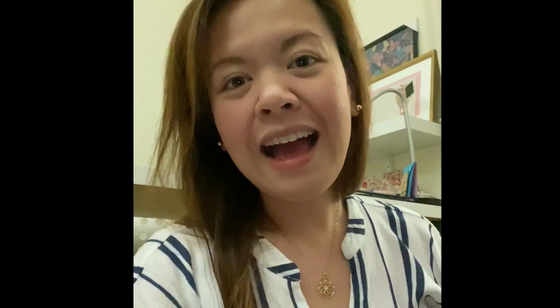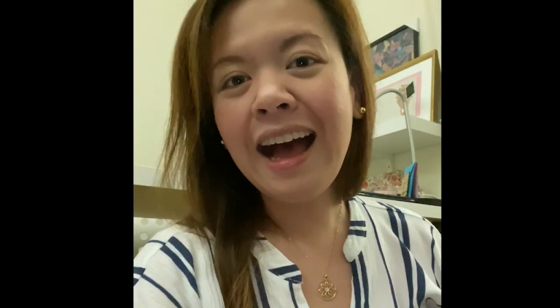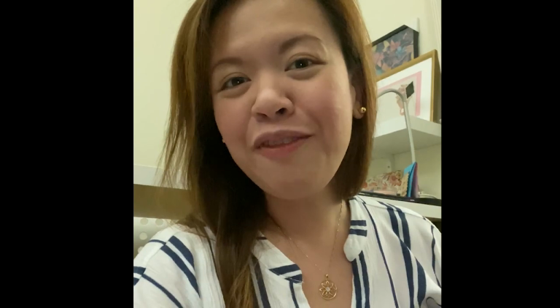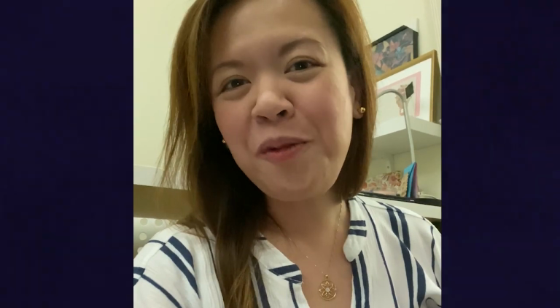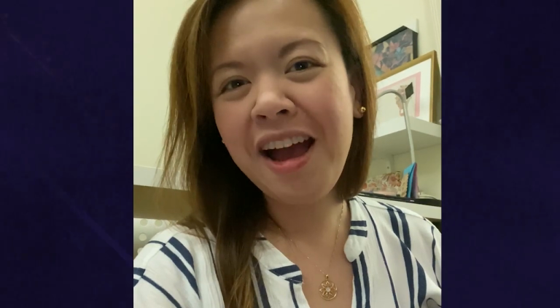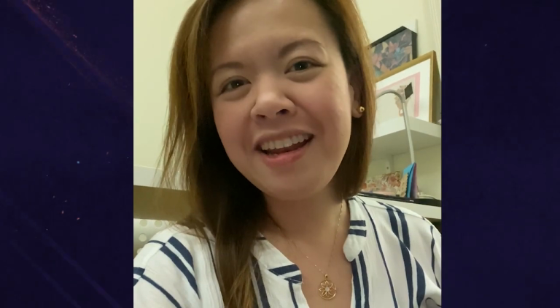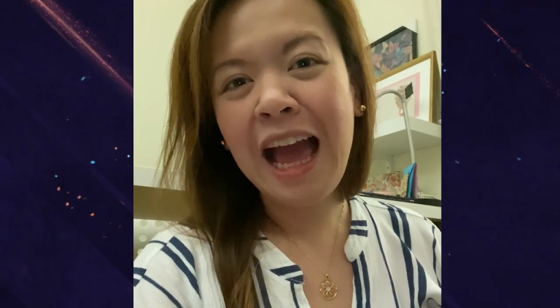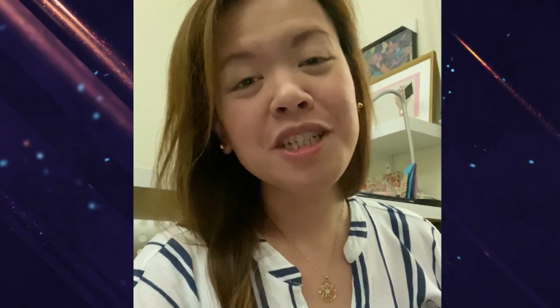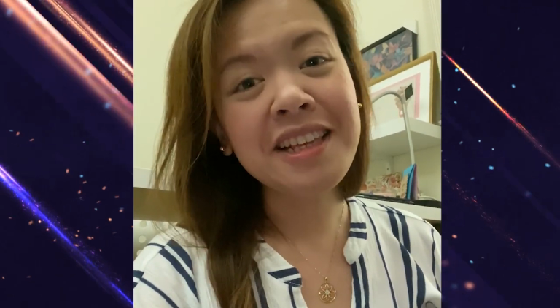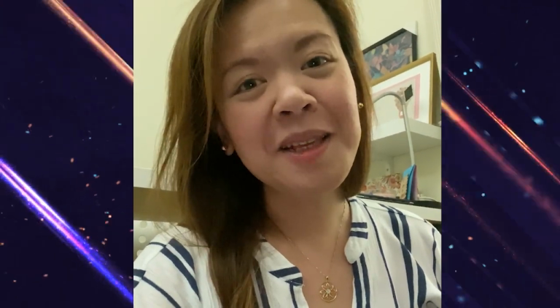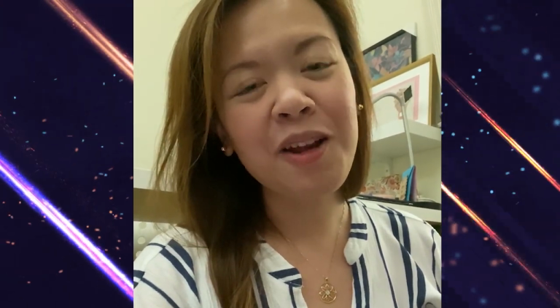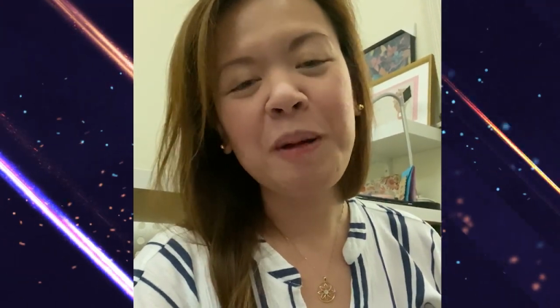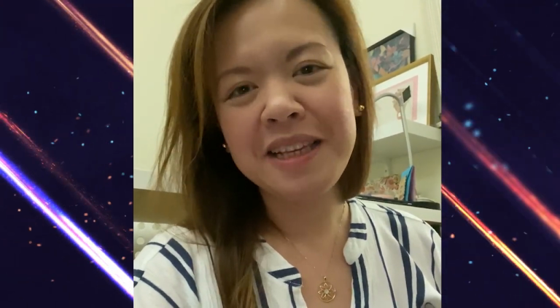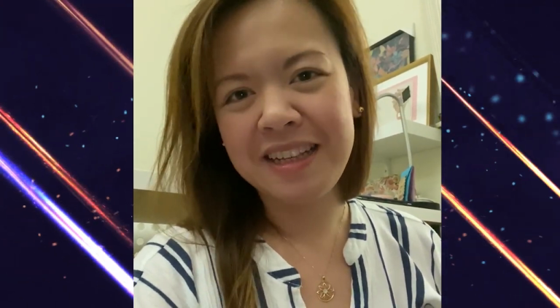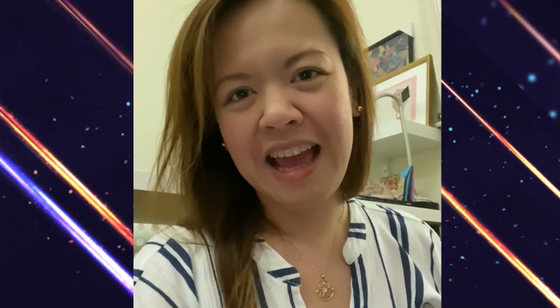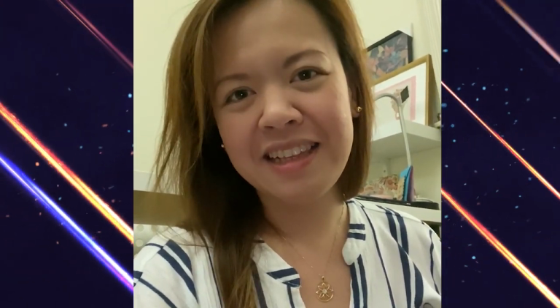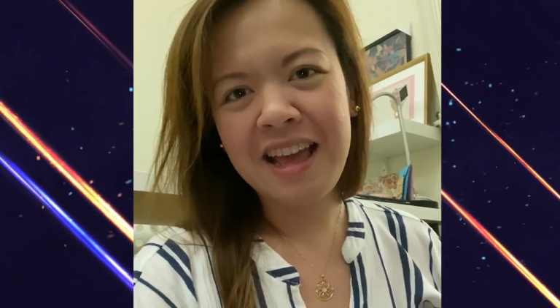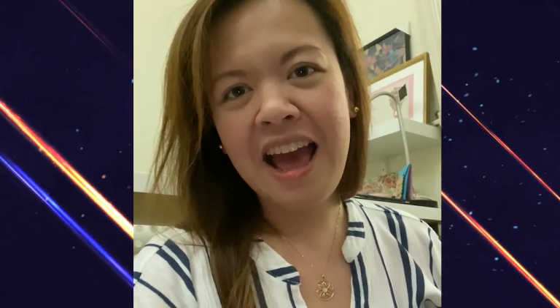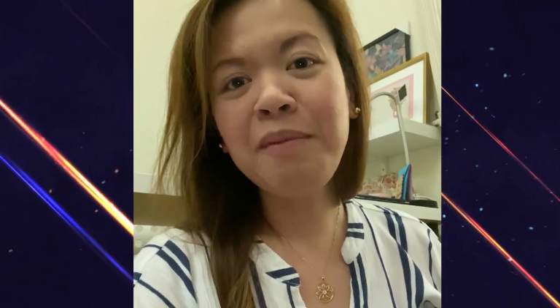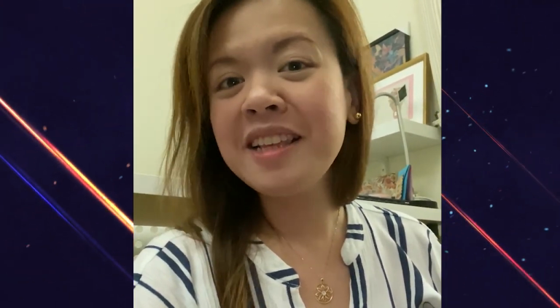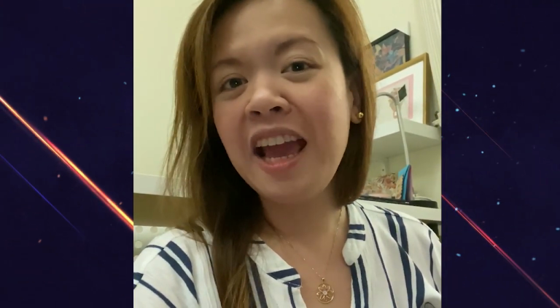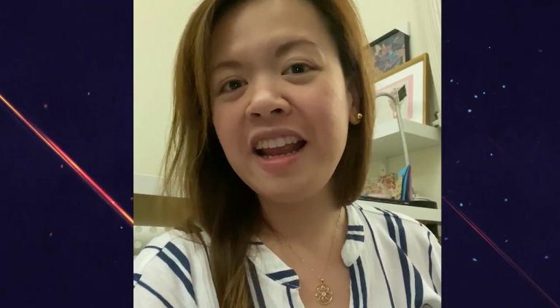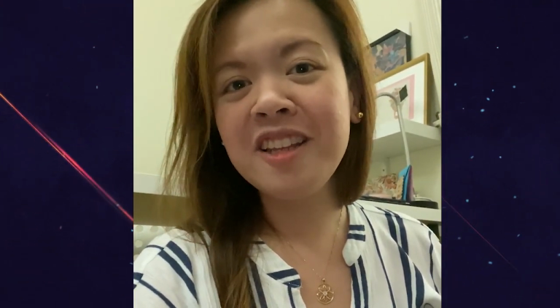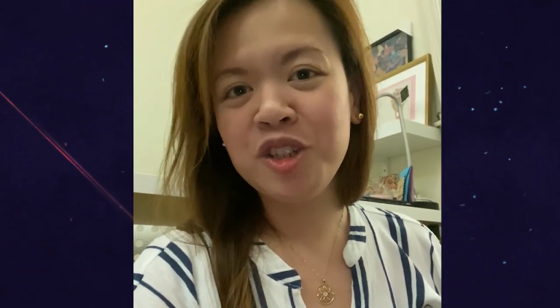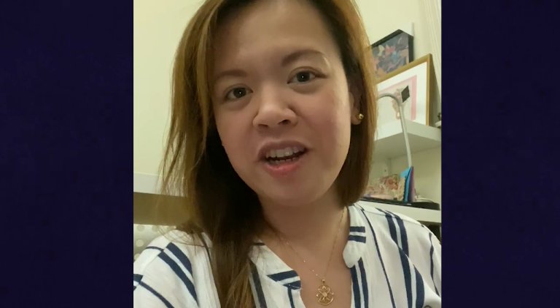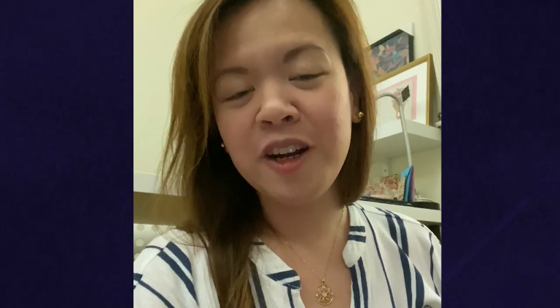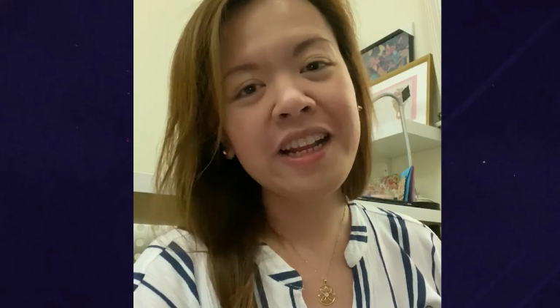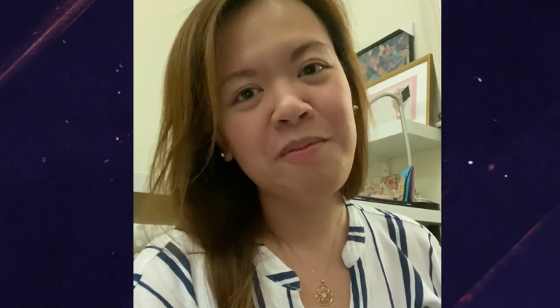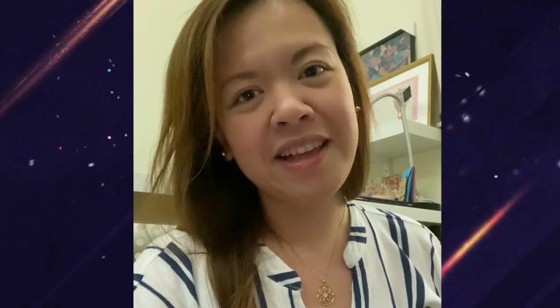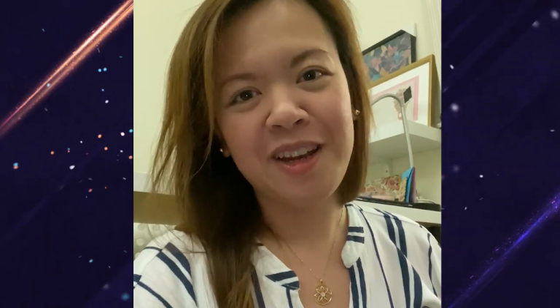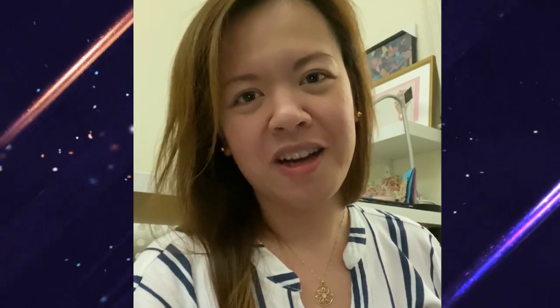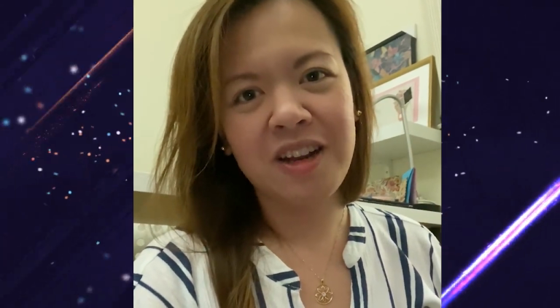Hi everyone! I'm Shi Si Son from Si Son Designs. I'm a designer and illustrator currently based in Doha, Qatar.